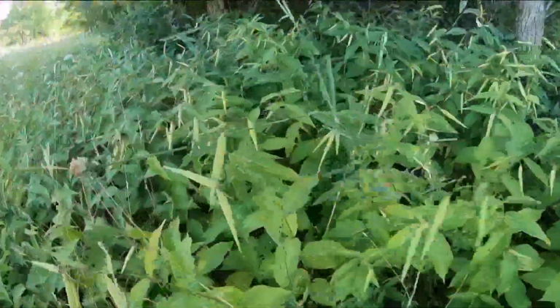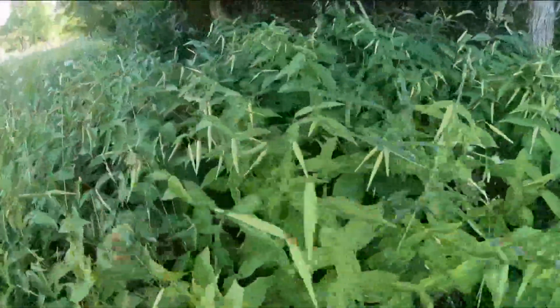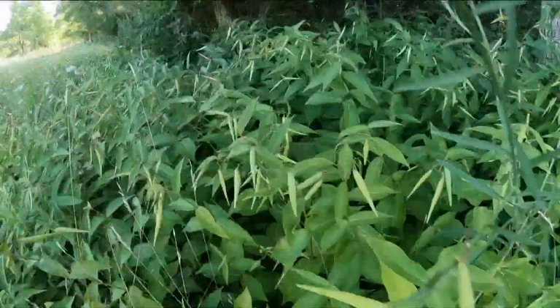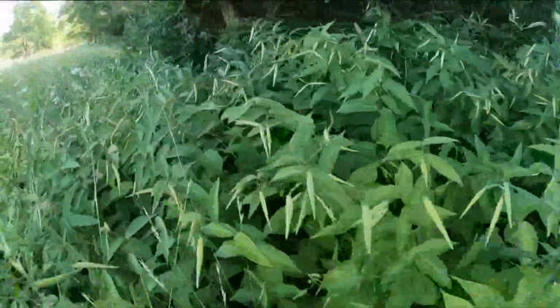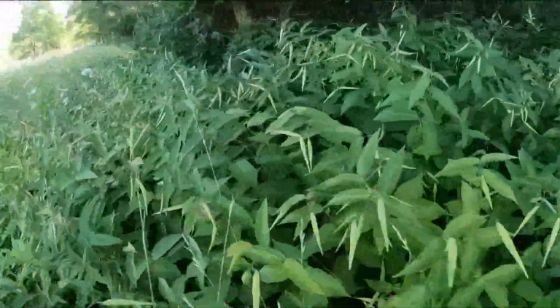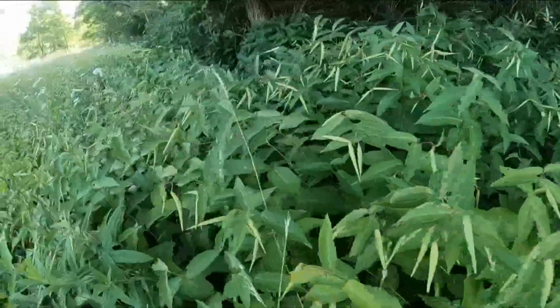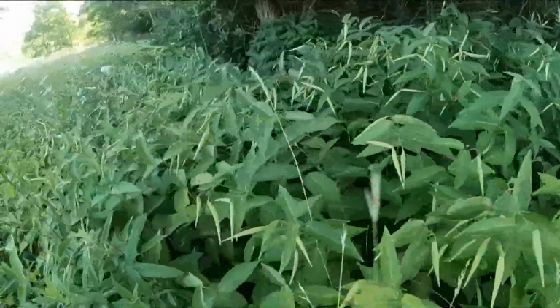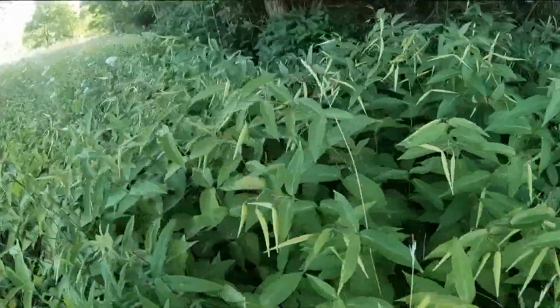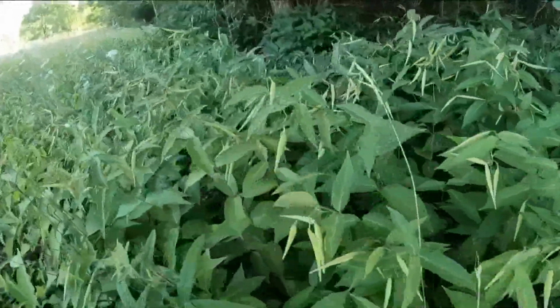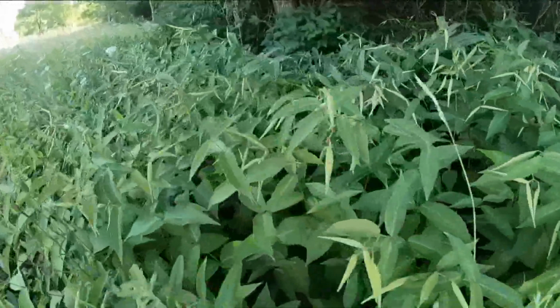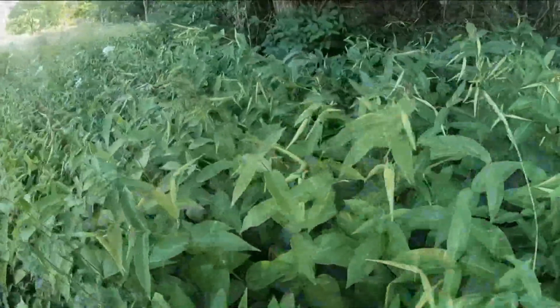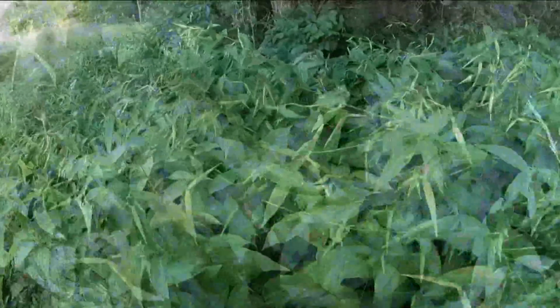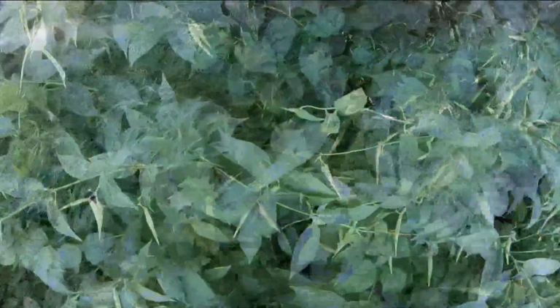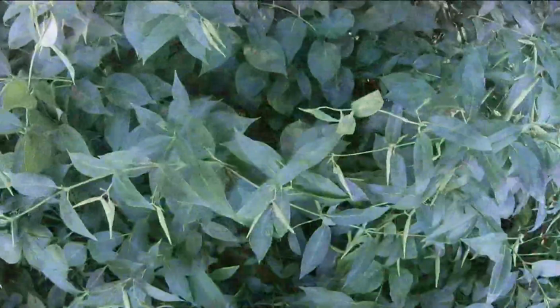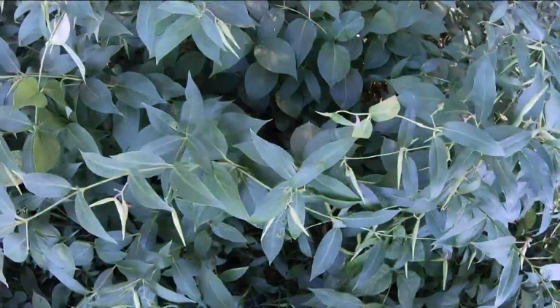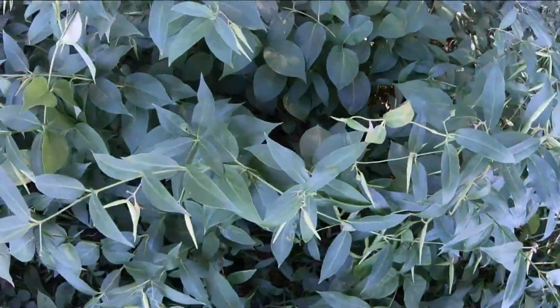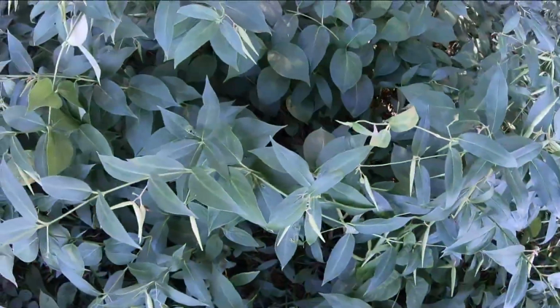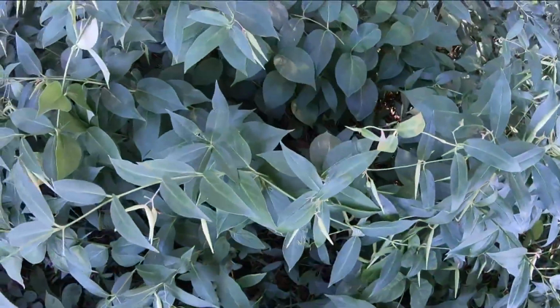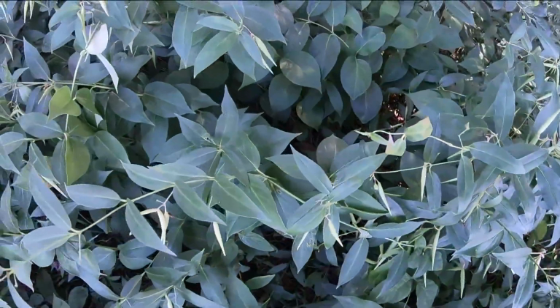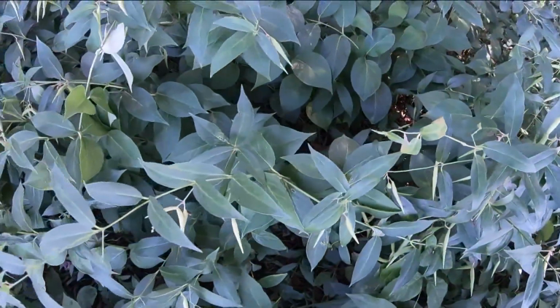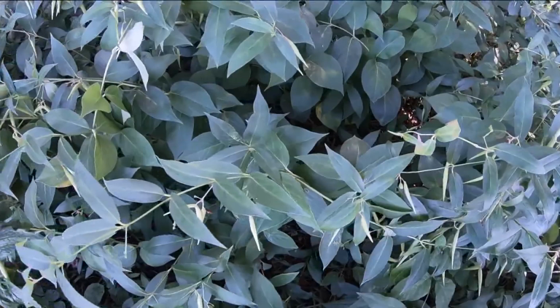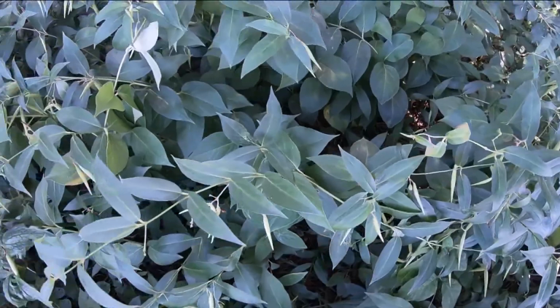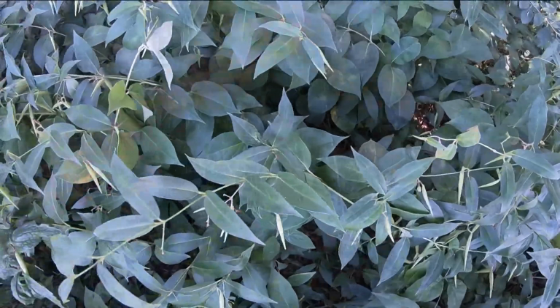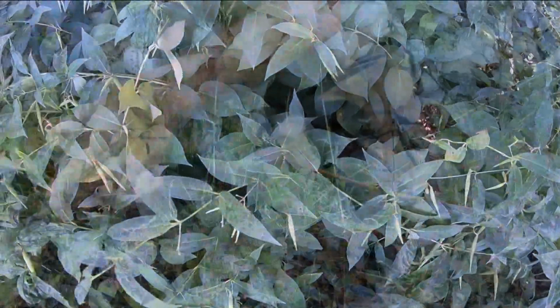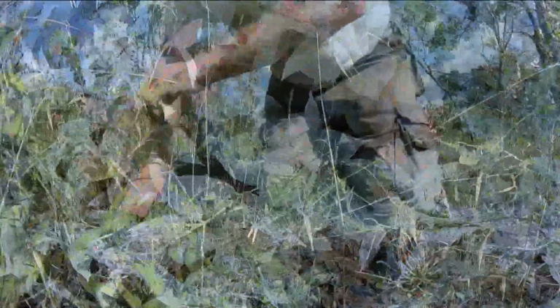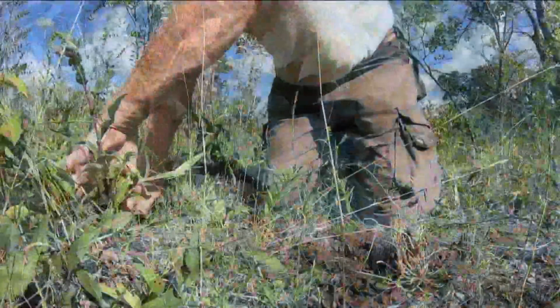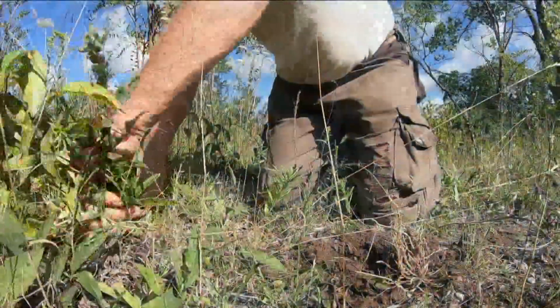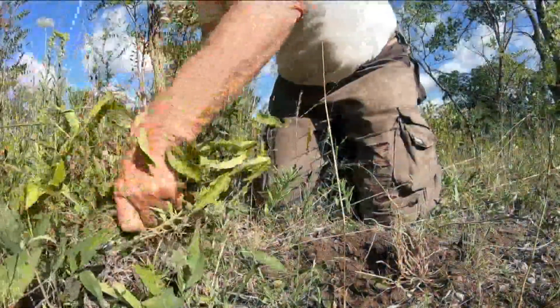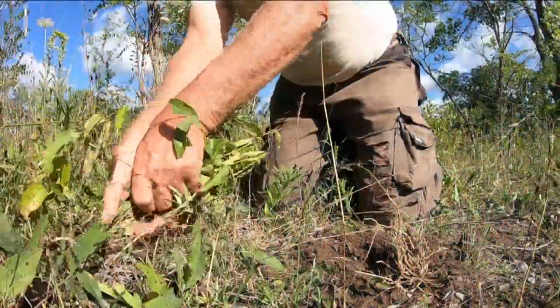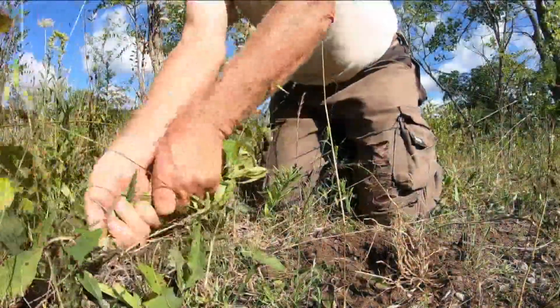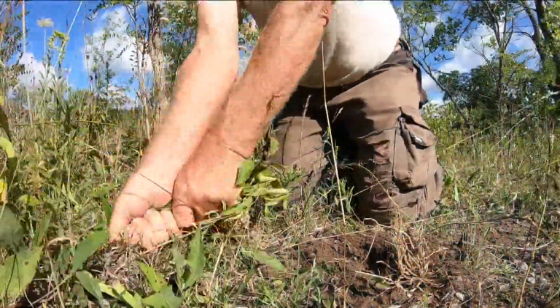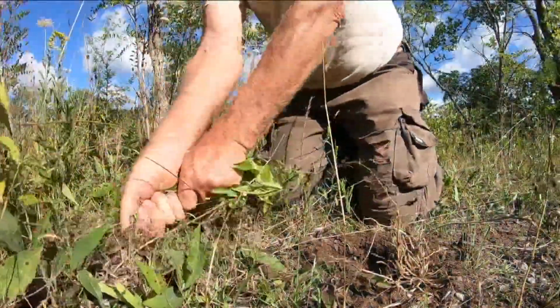Swallowwort can also make the surrounding soil toxic to native plants, inhibiting their growth, and is very difficult to remove.